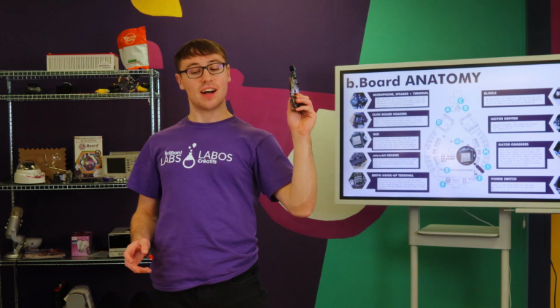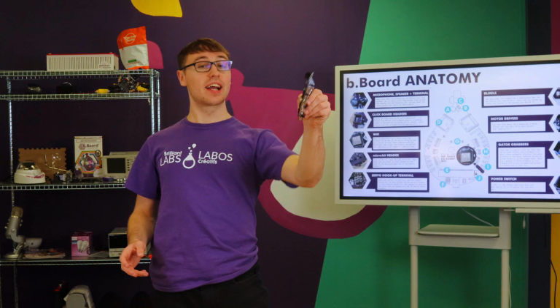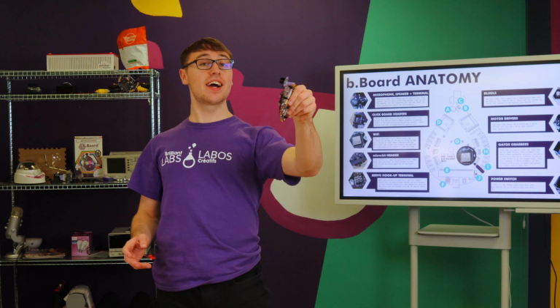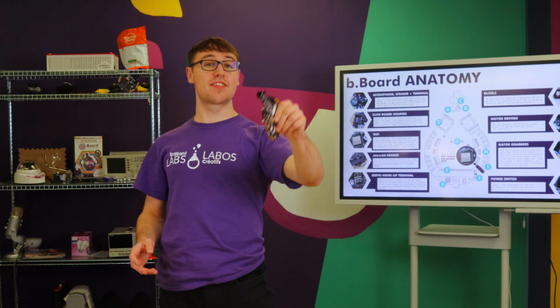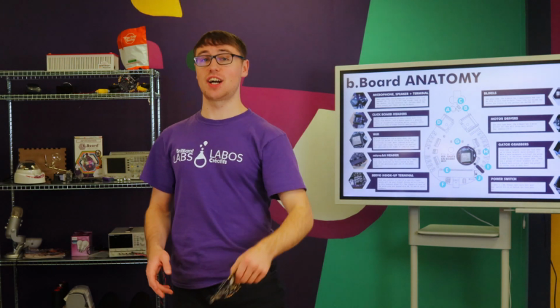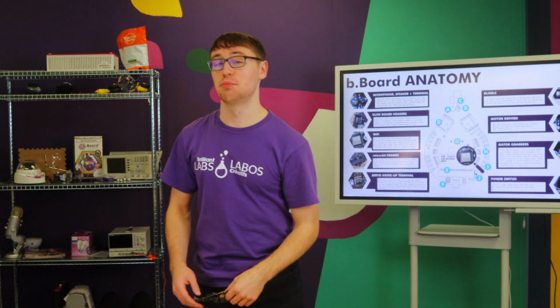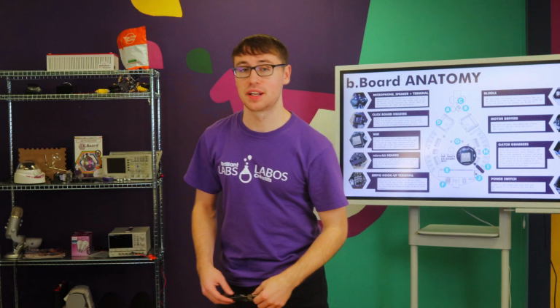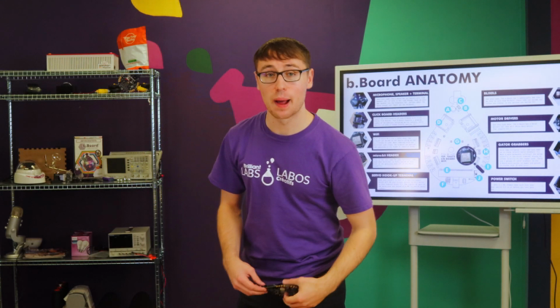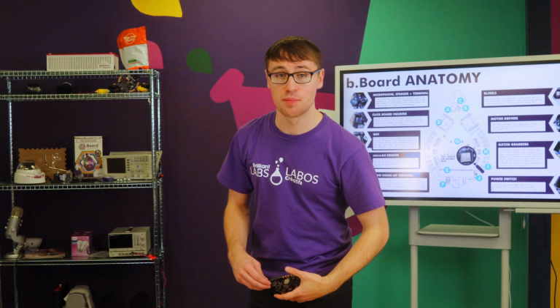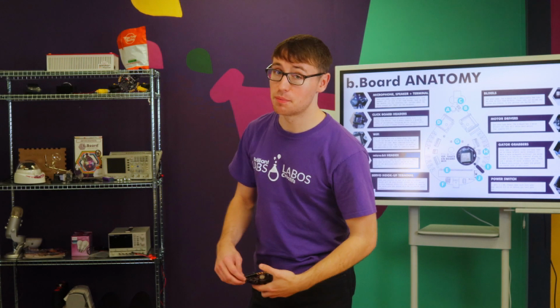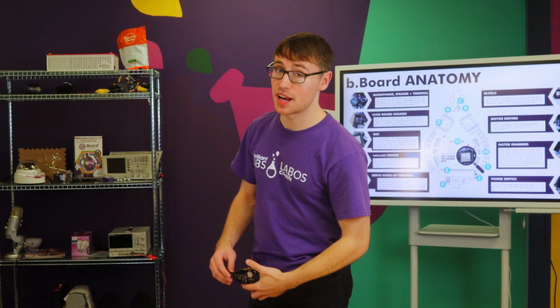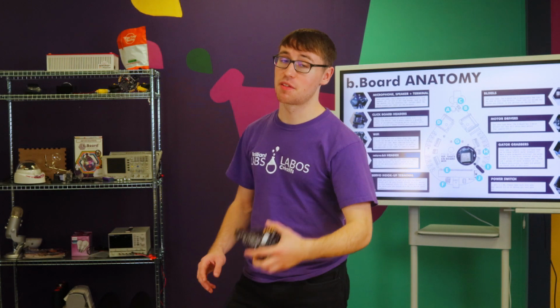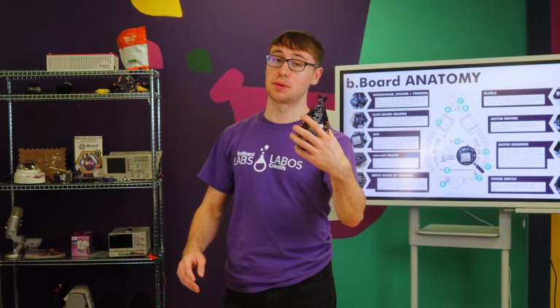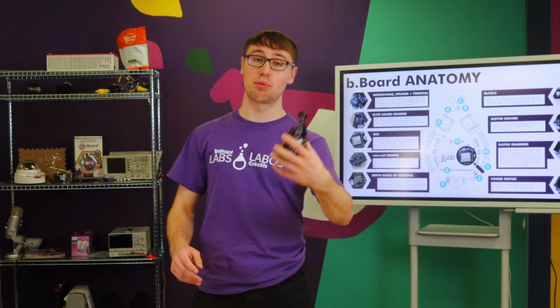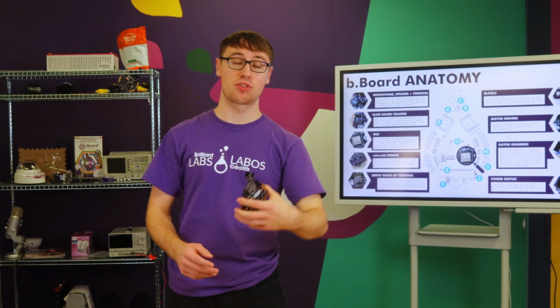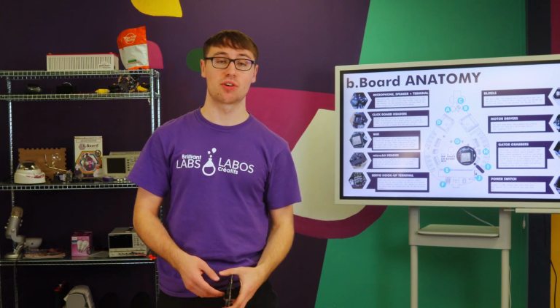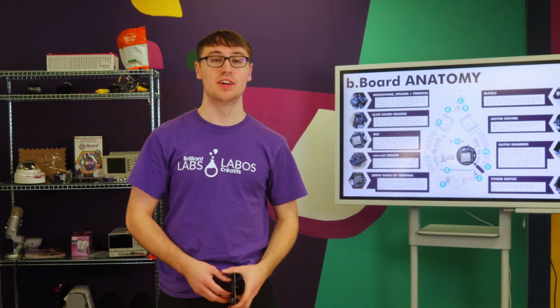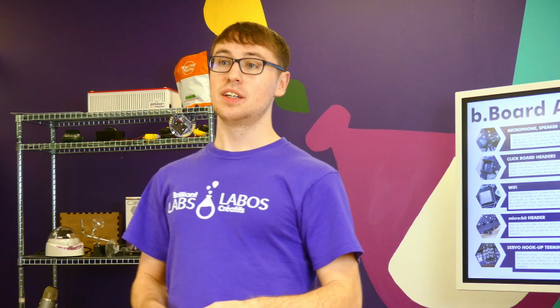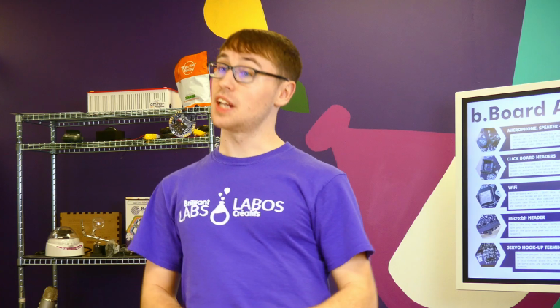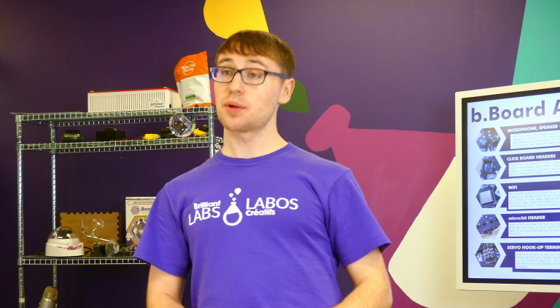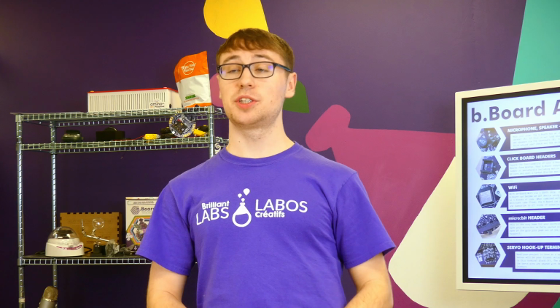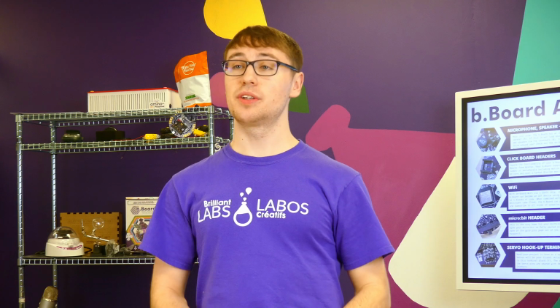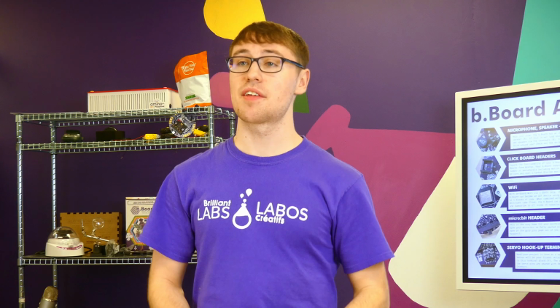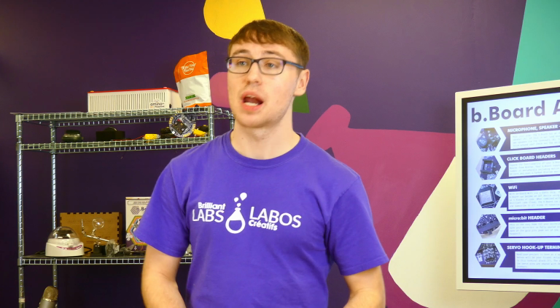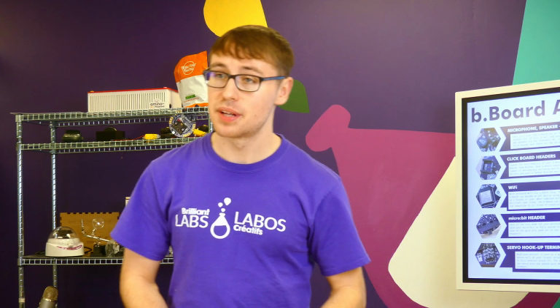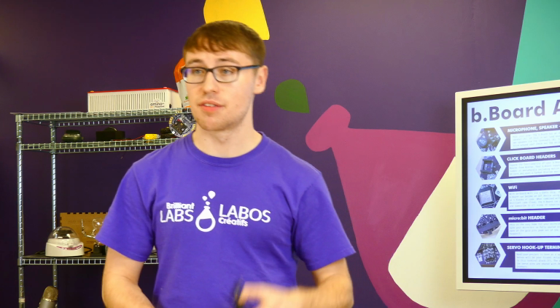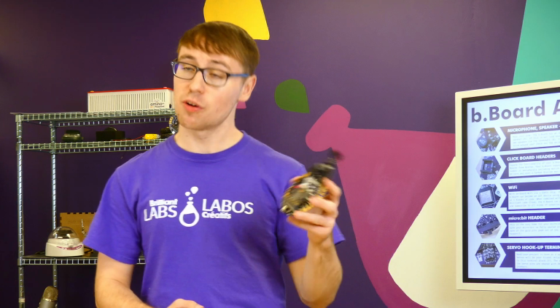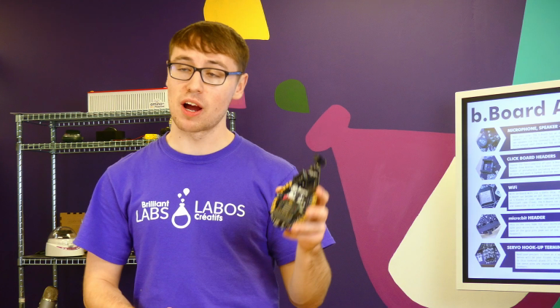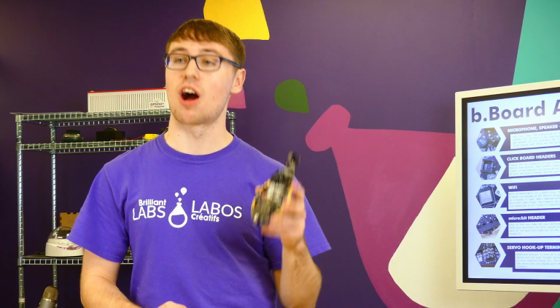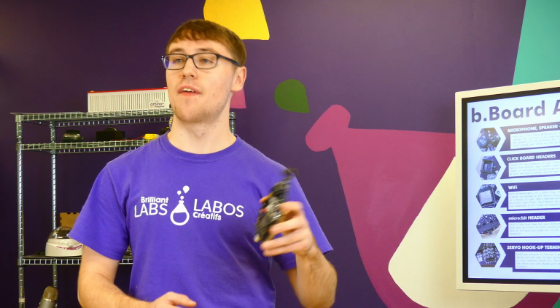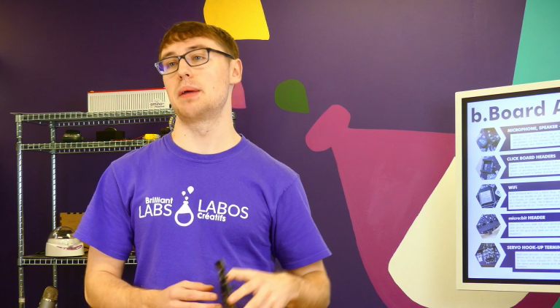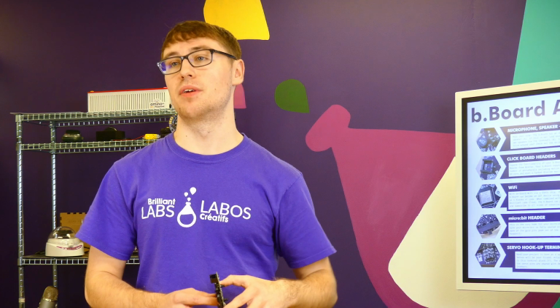Hi guys, it's Josh from Brain Labs and welcome back to another B-Board tutorial. Today we're going to be showing you guys how to update the firmware on the B-Board.